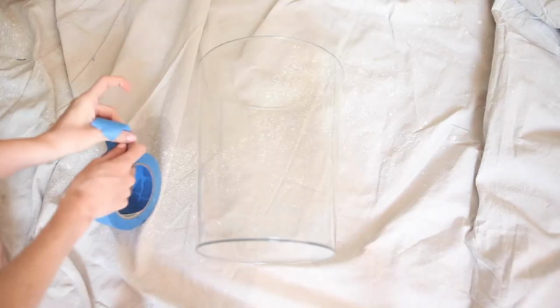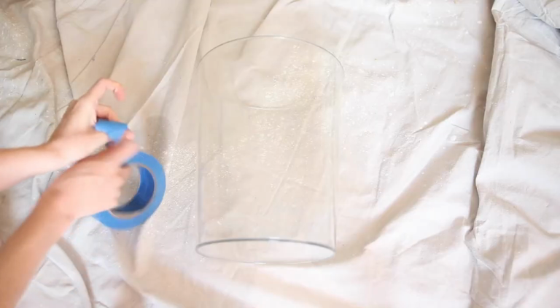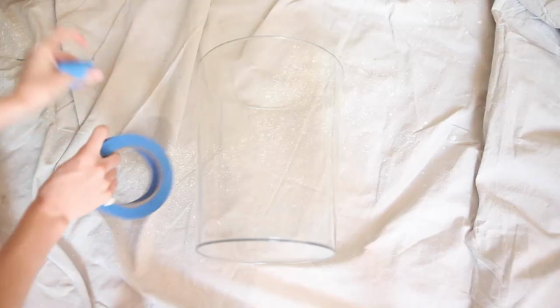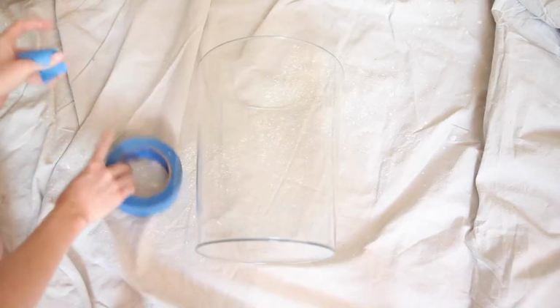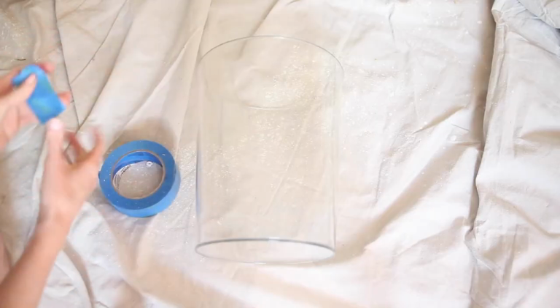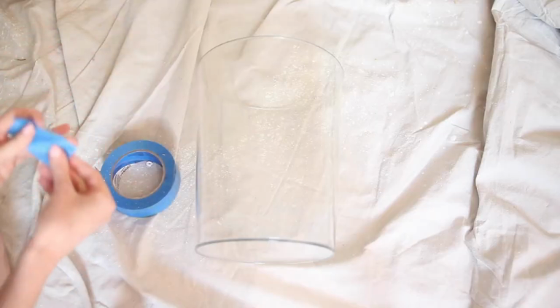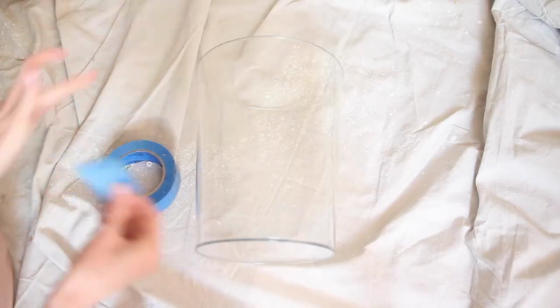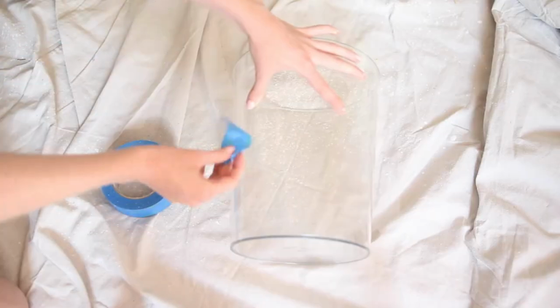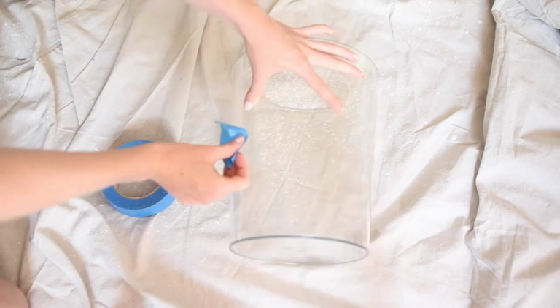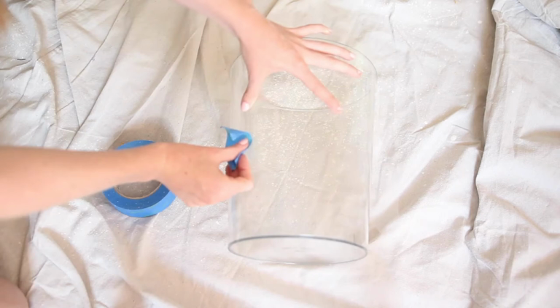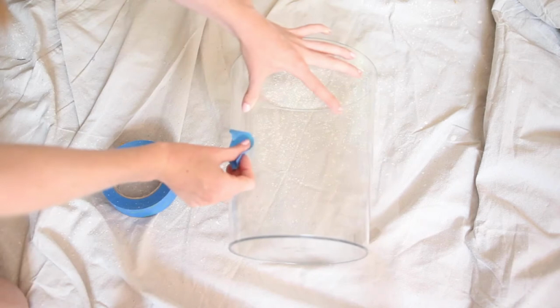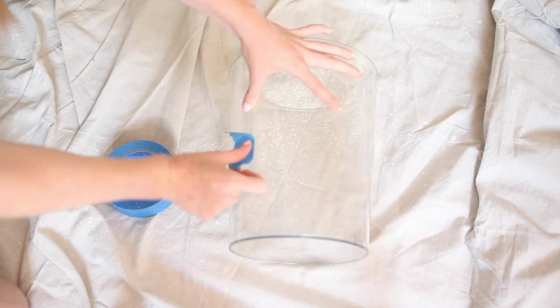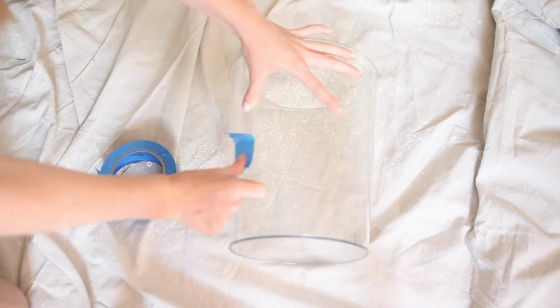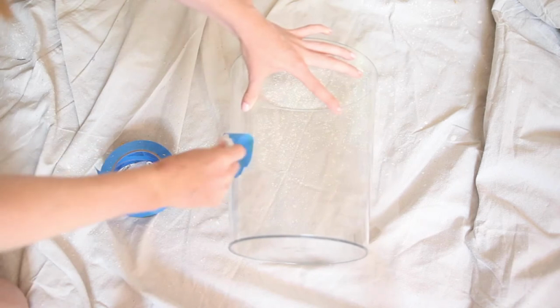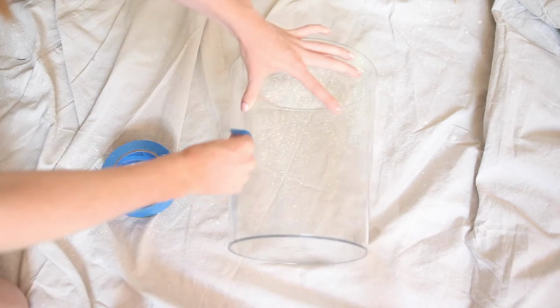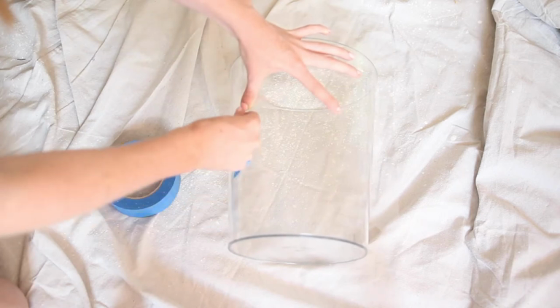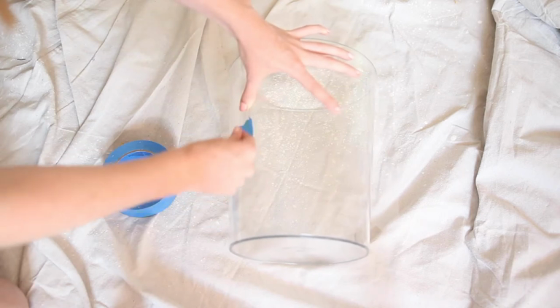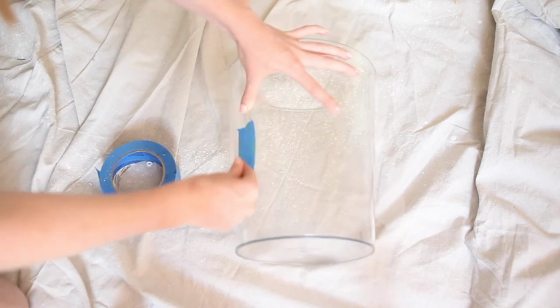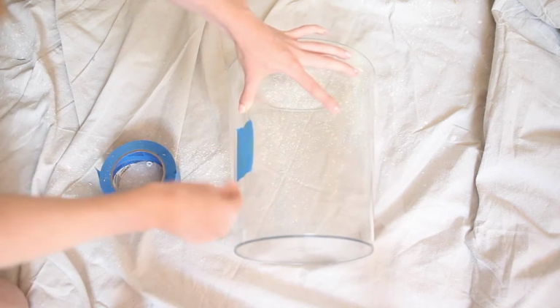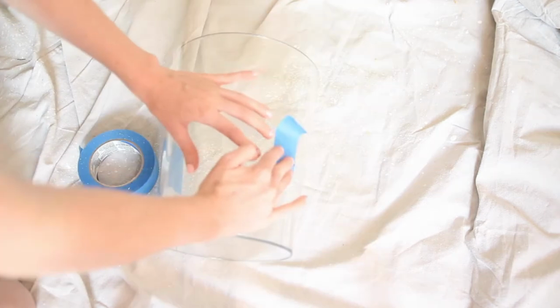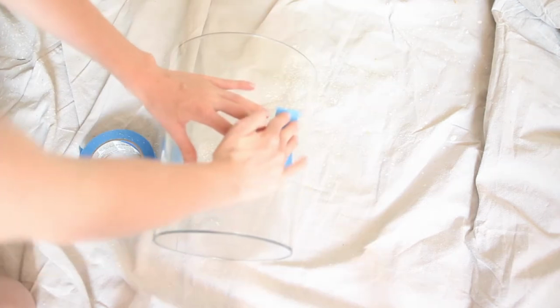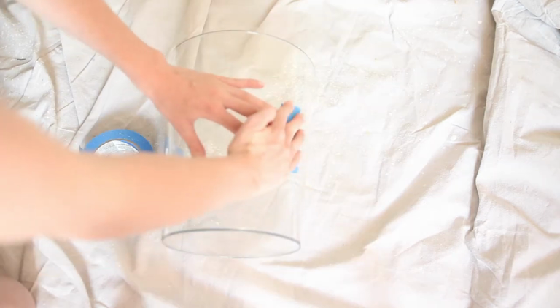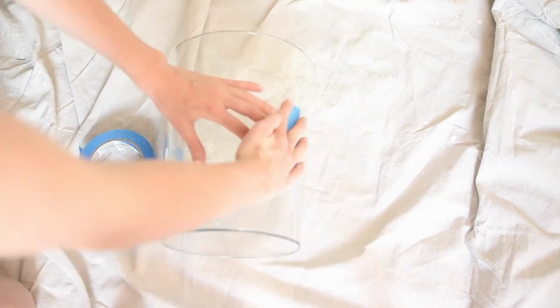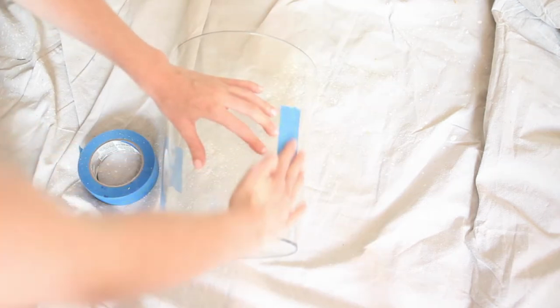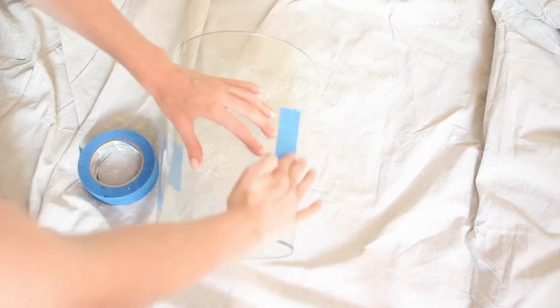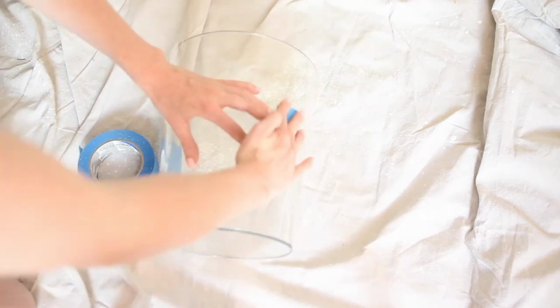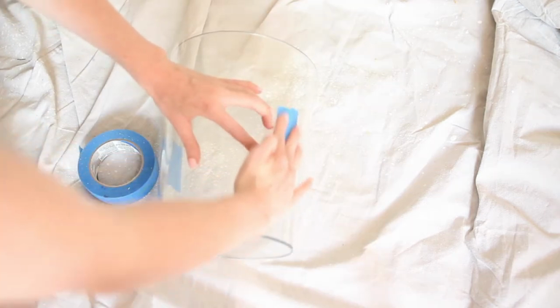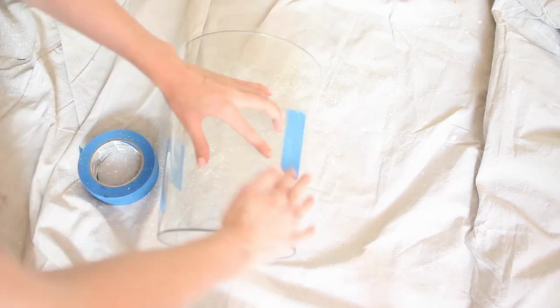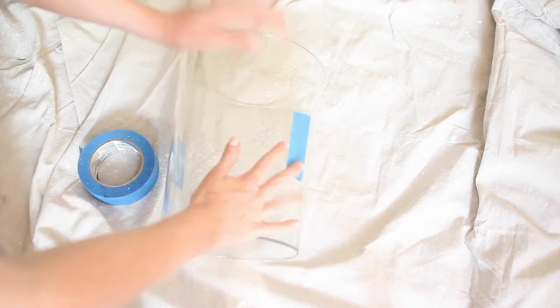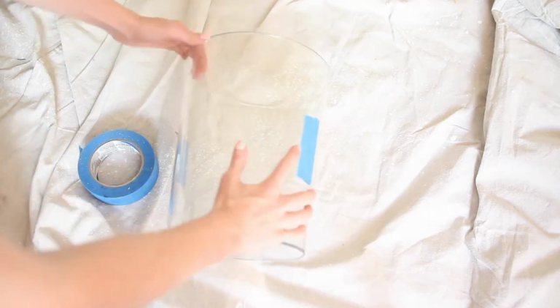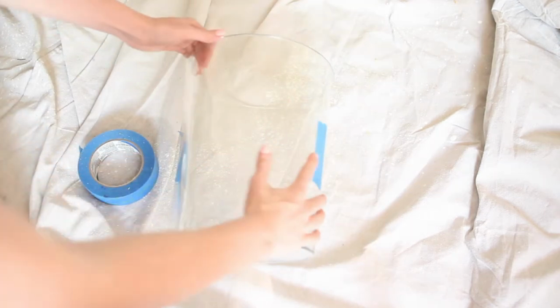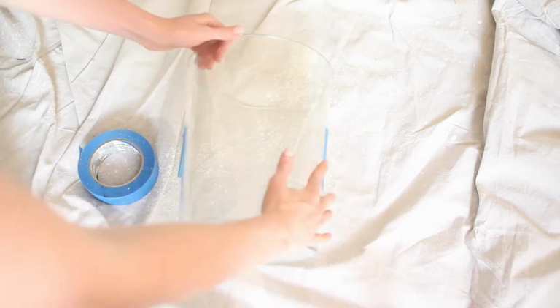The next step is to tape your stencil to the can. Because it's a curved surface, it's extra important to make sure the stencil is pulled taut when you tape it.